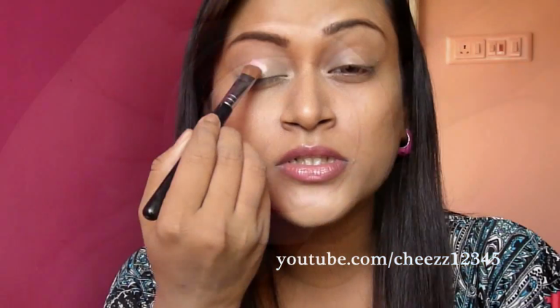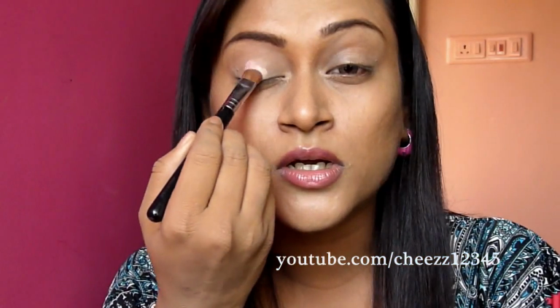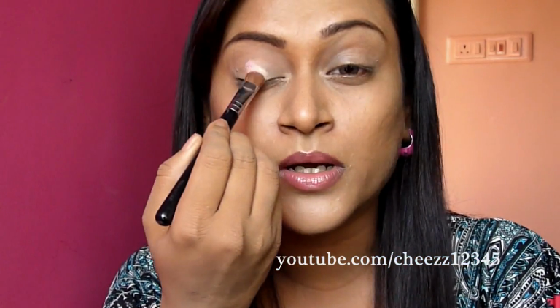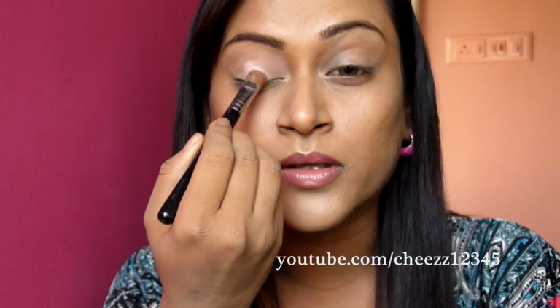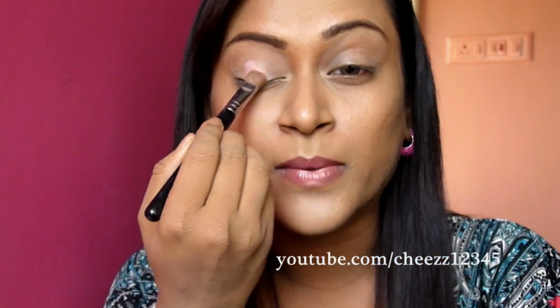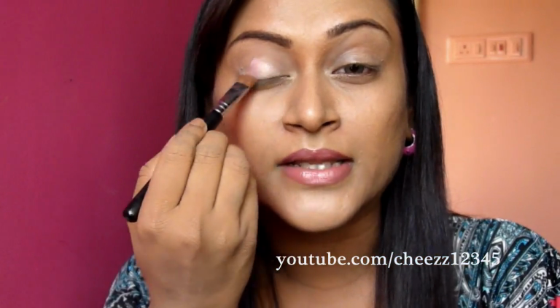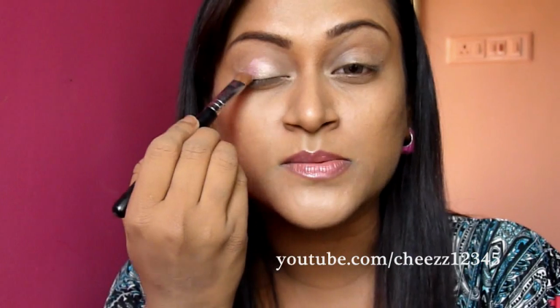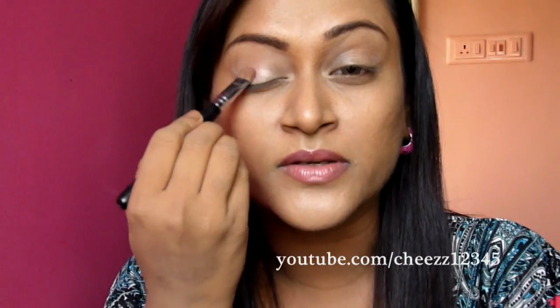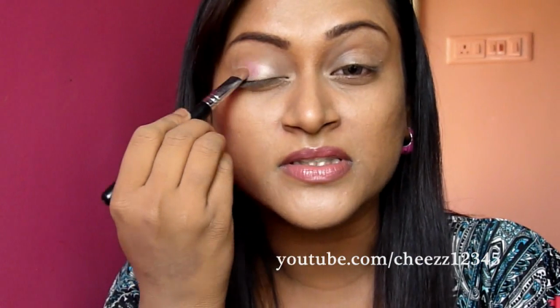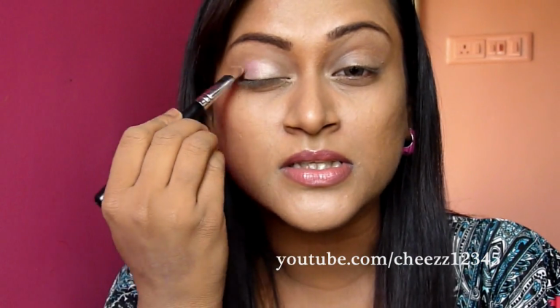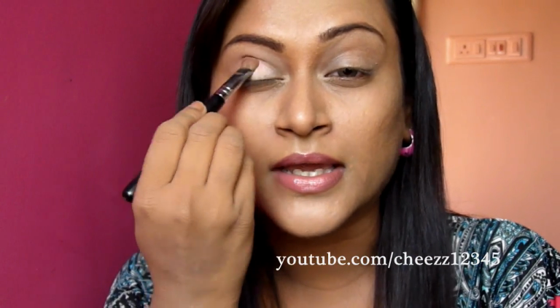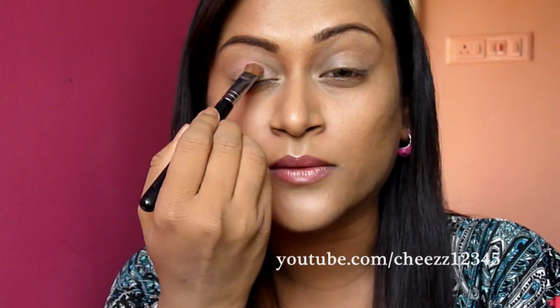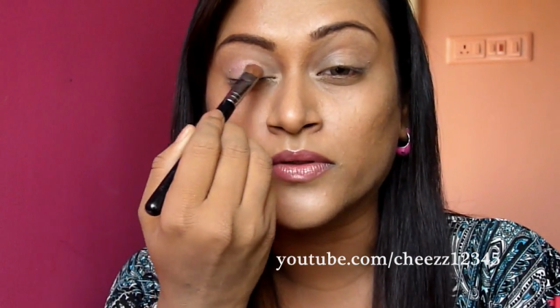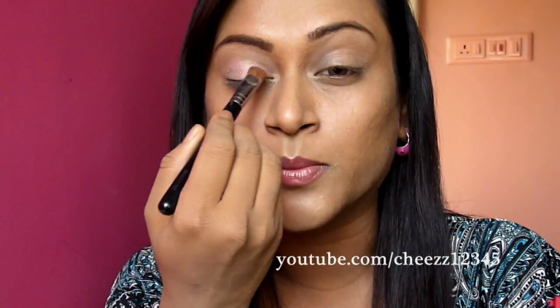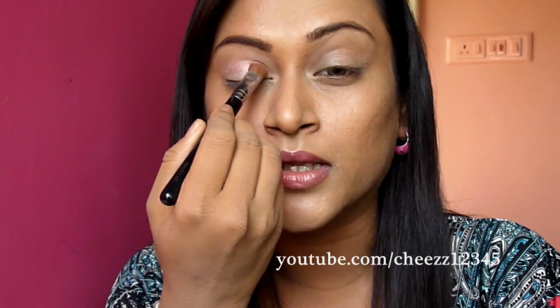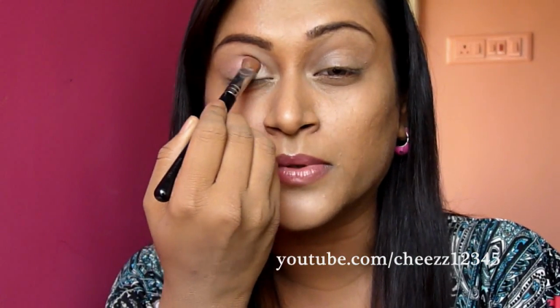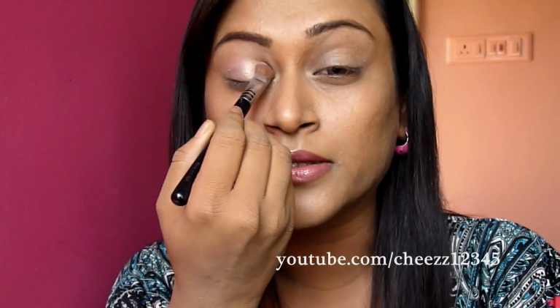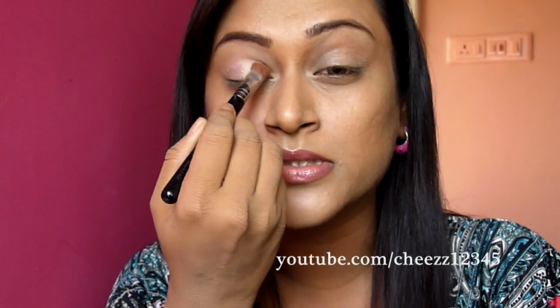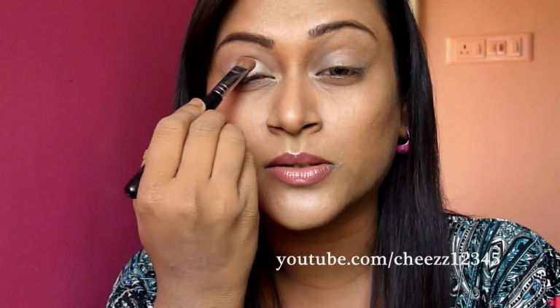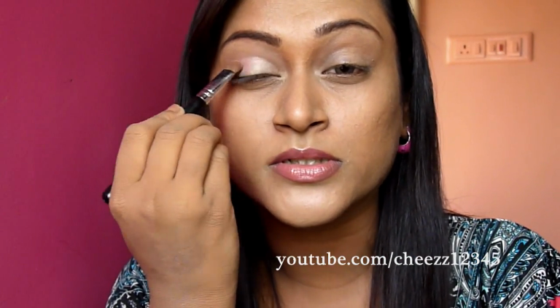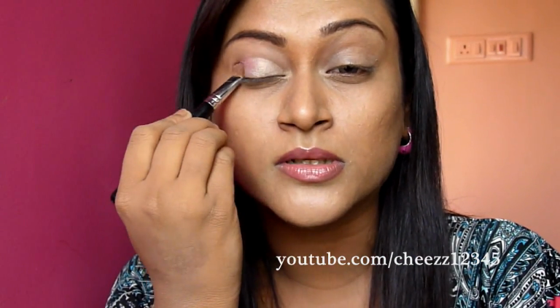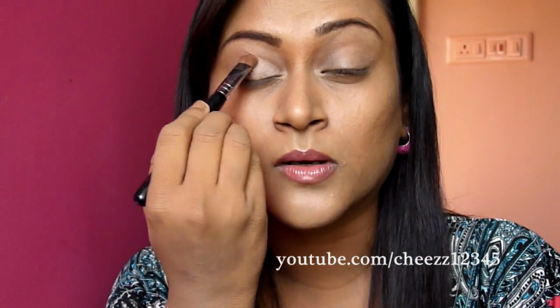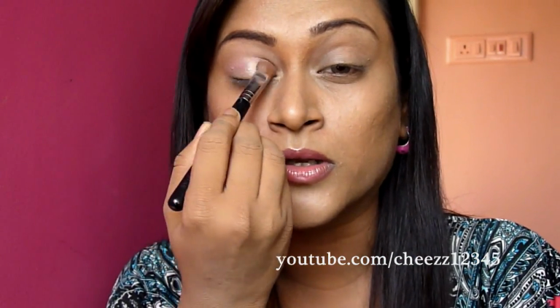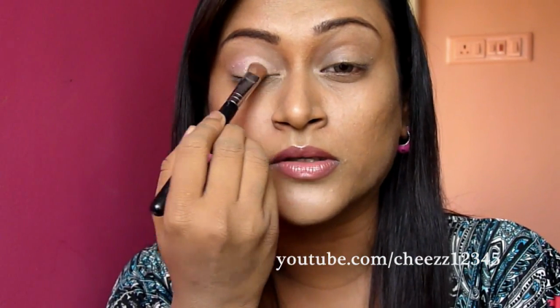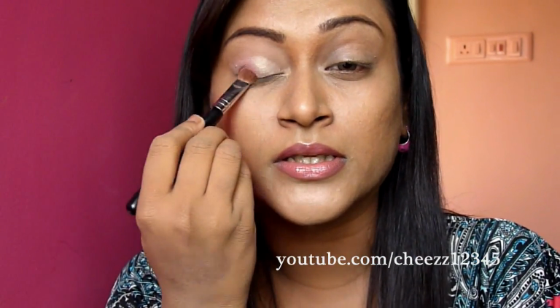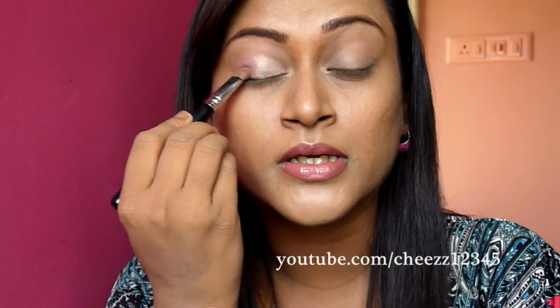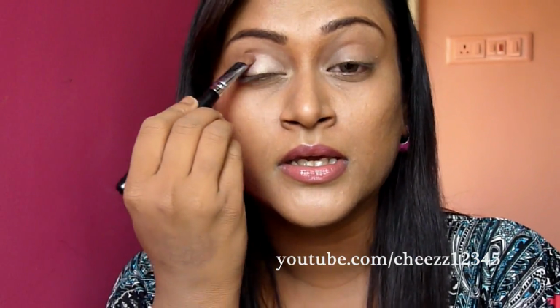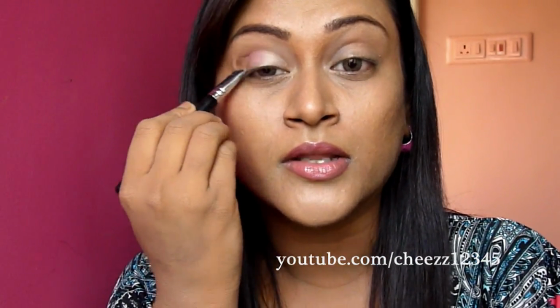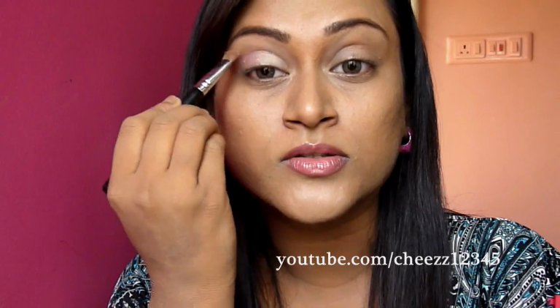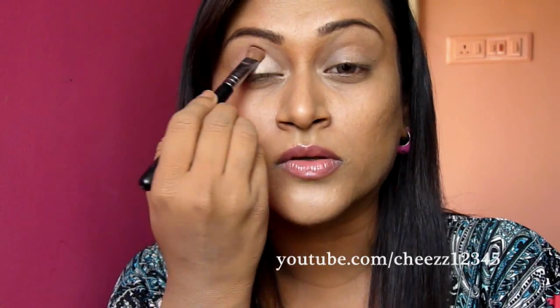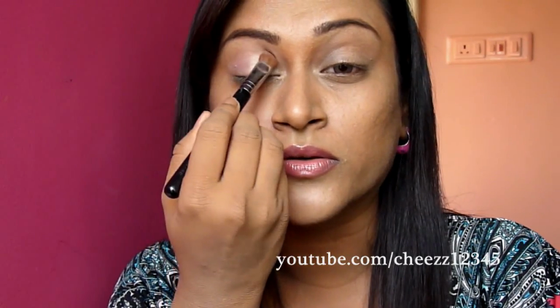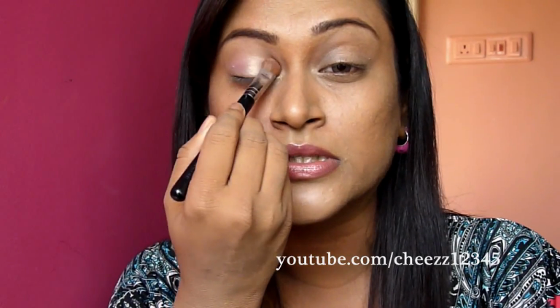I wanted to talk about a bad experience I had with Apollo. Apply this on your lid and also on the crease.